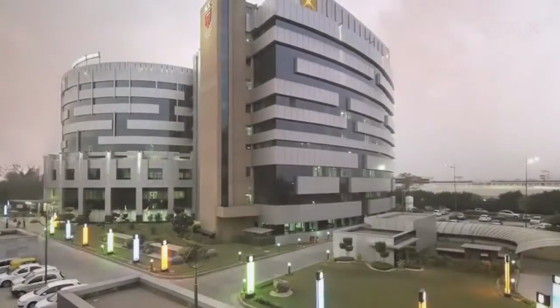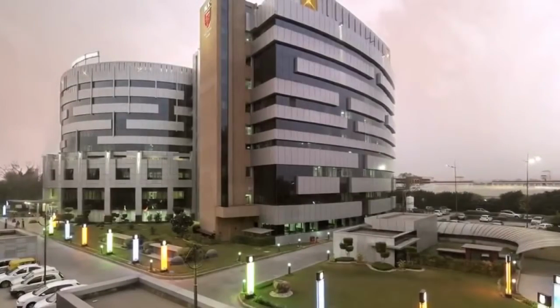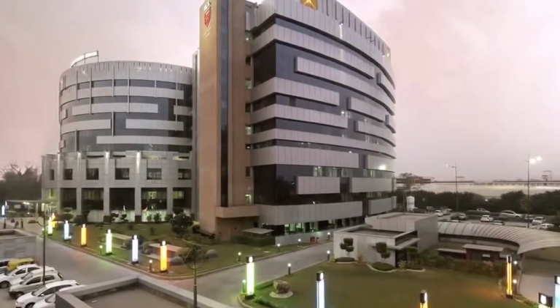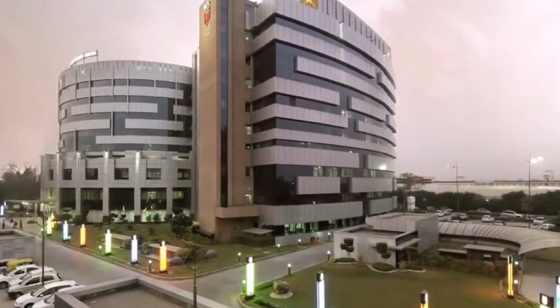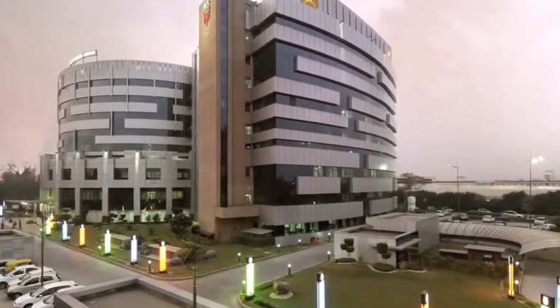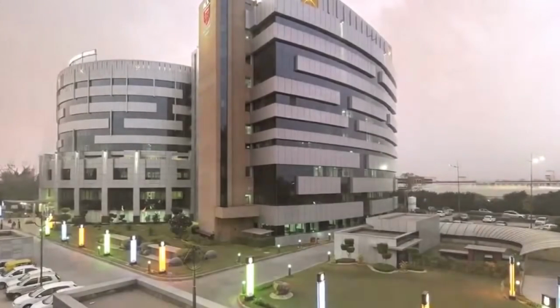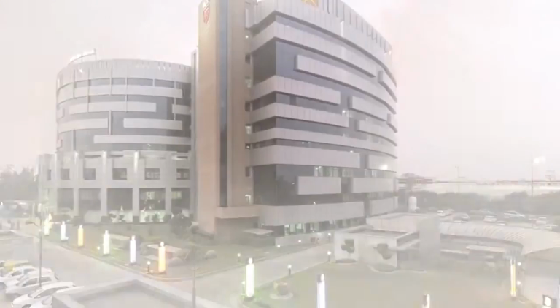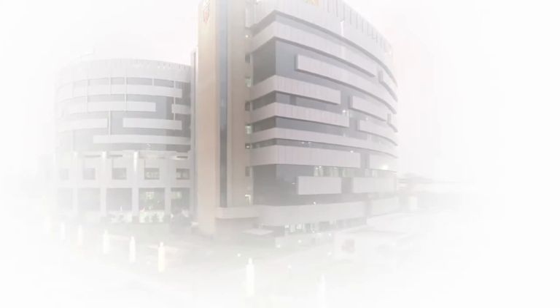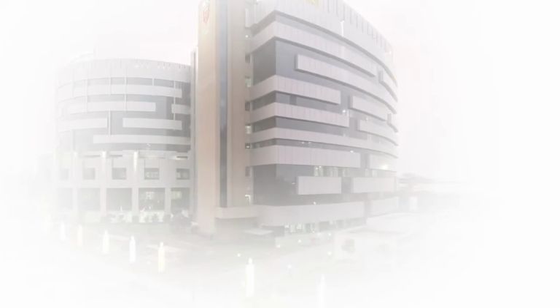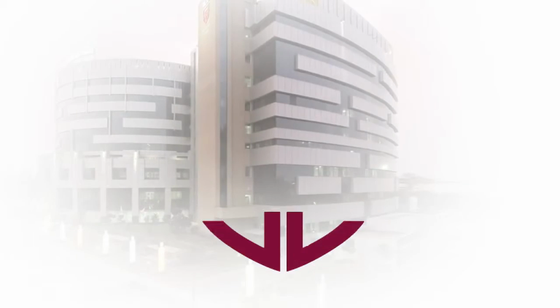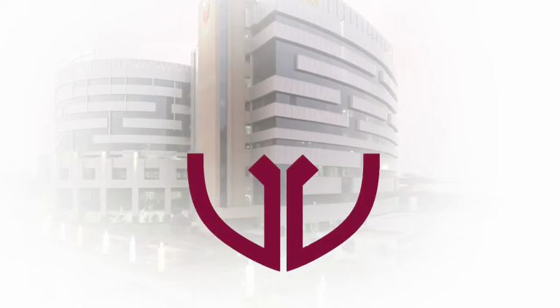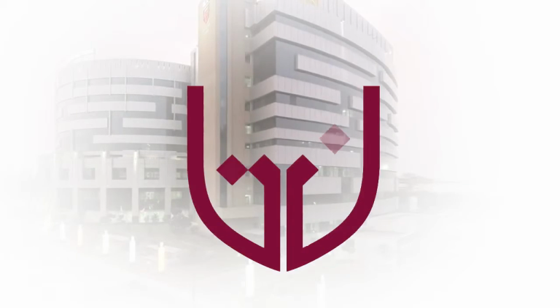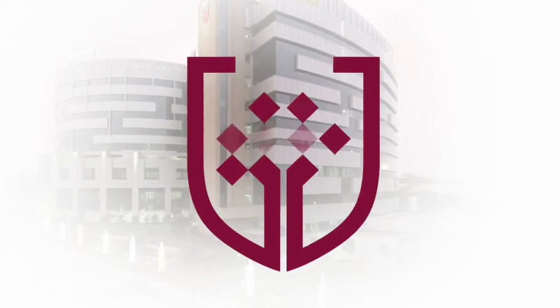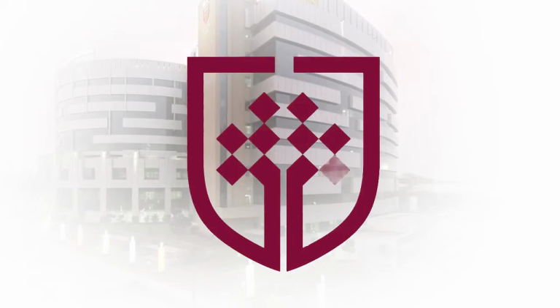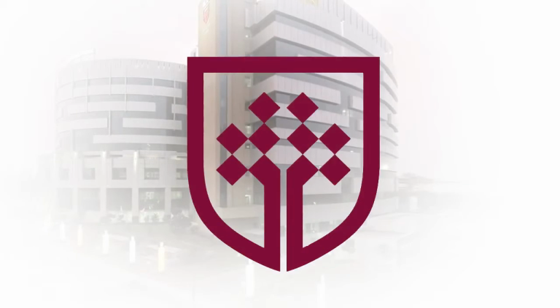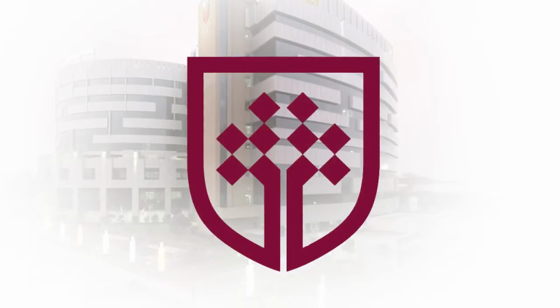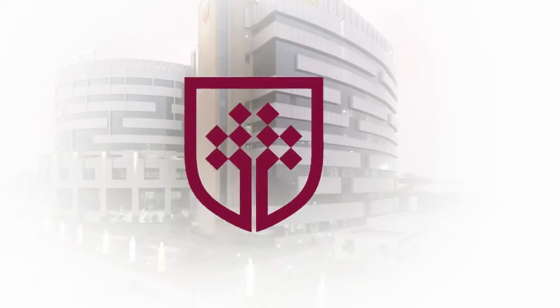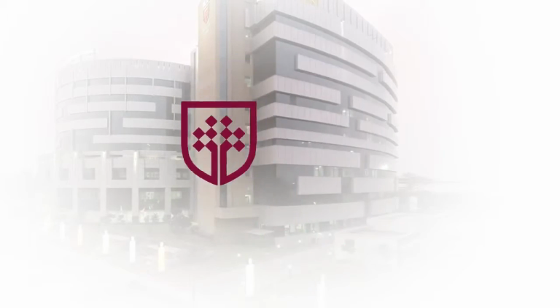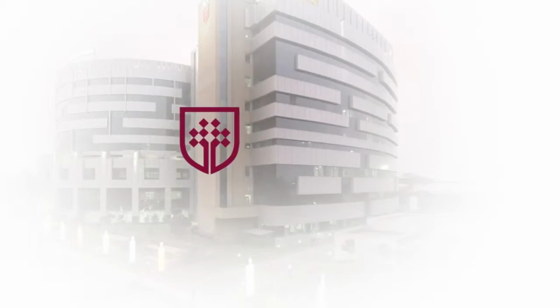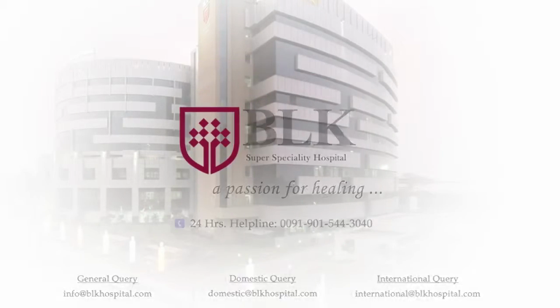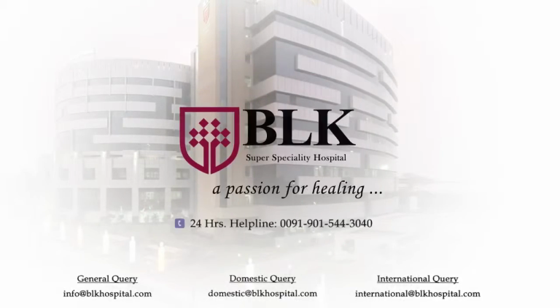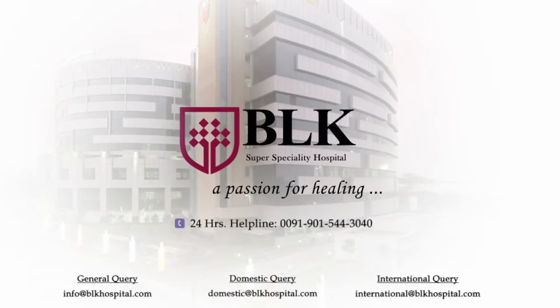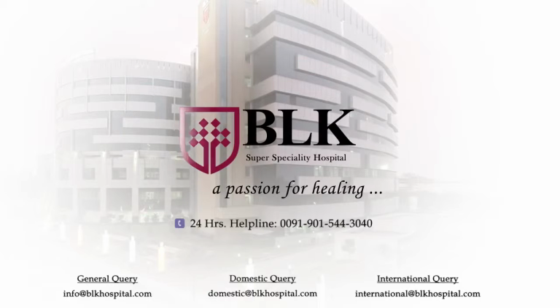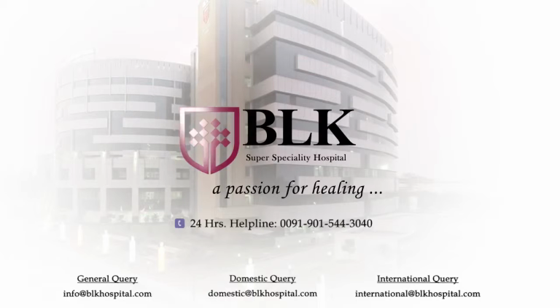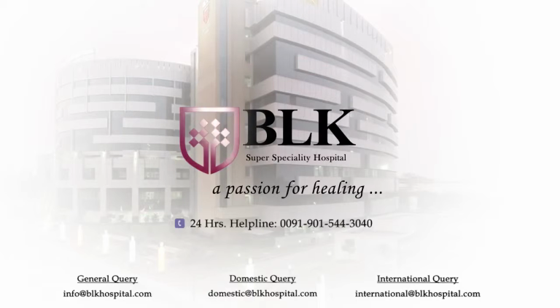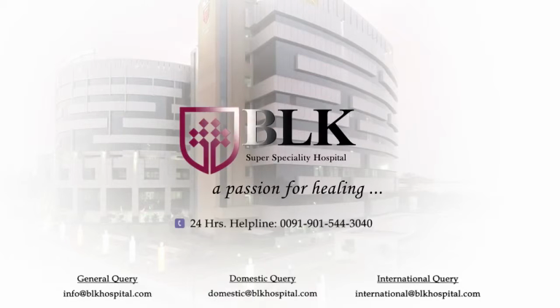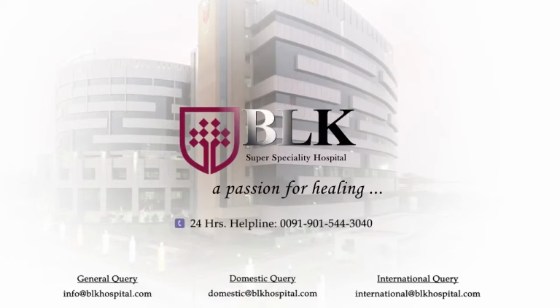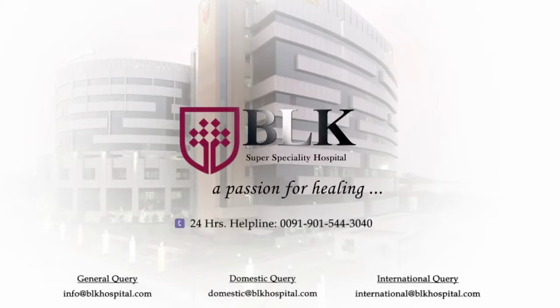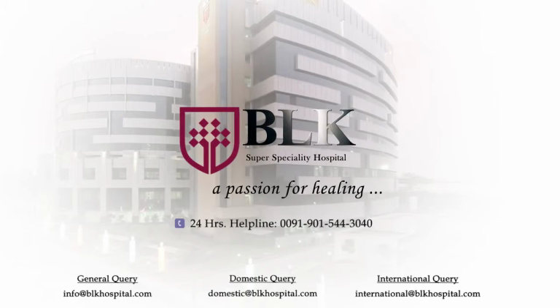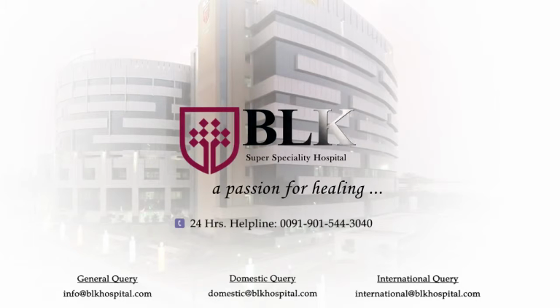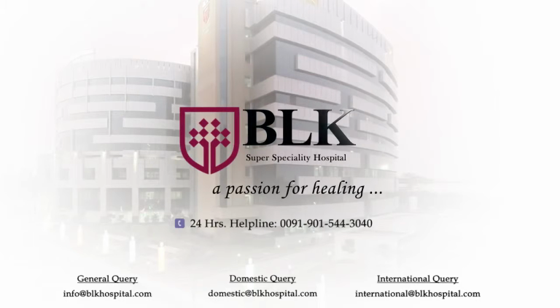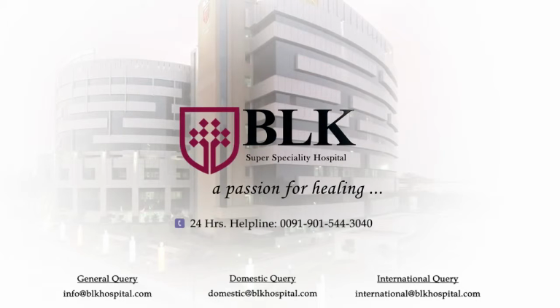BLK Superspeciality Hospital. A passion for healing. Thank you.